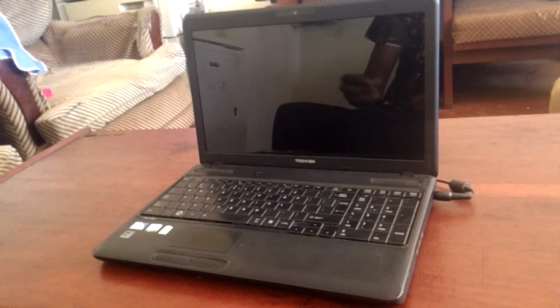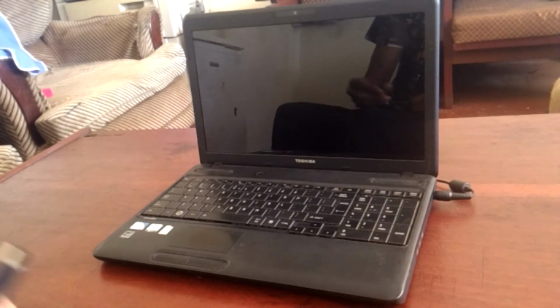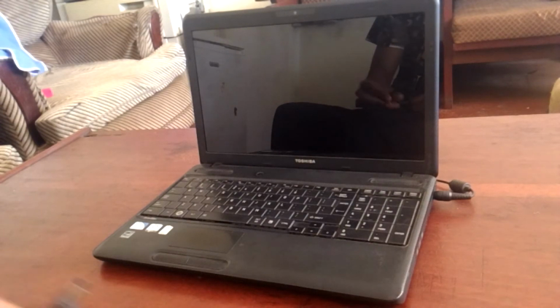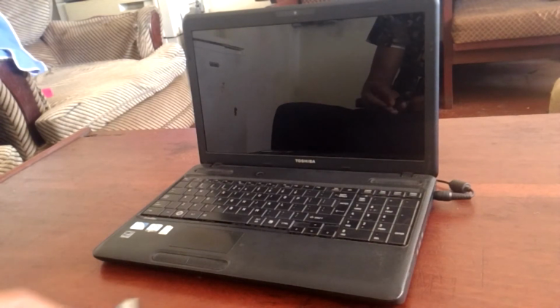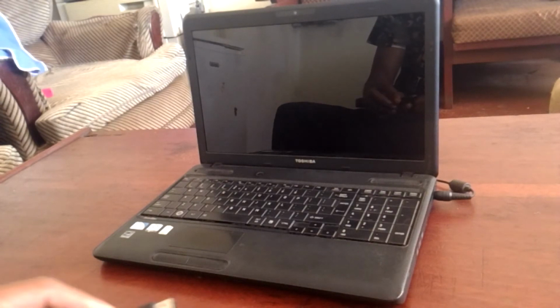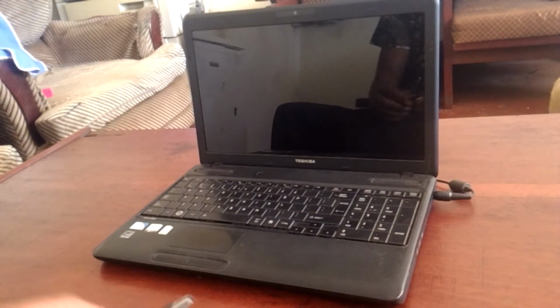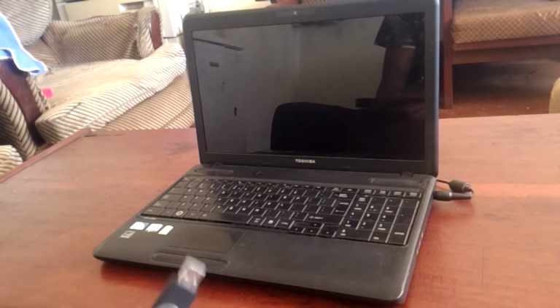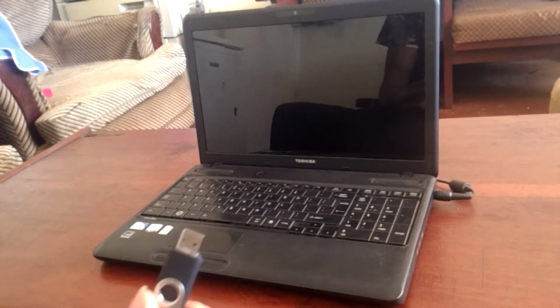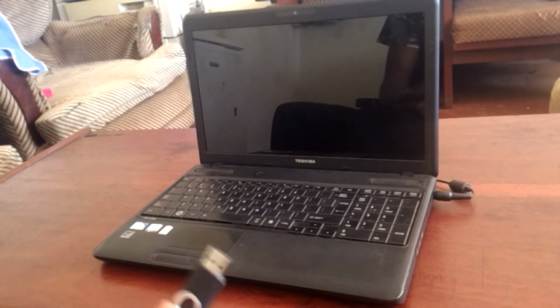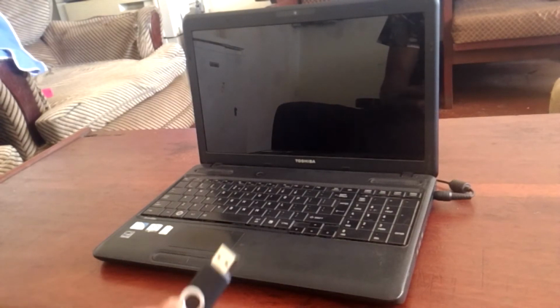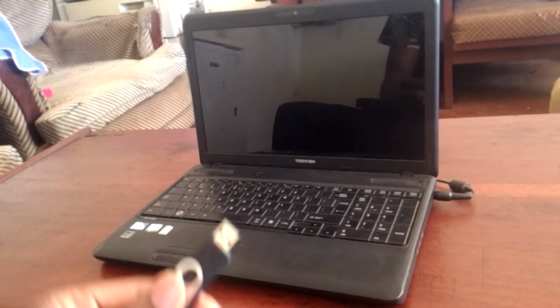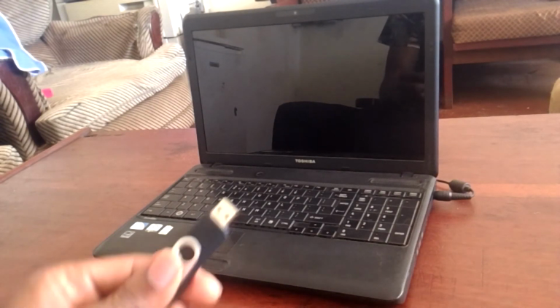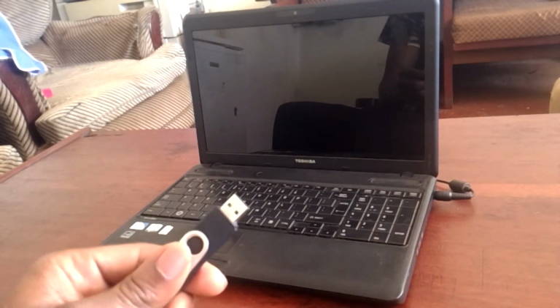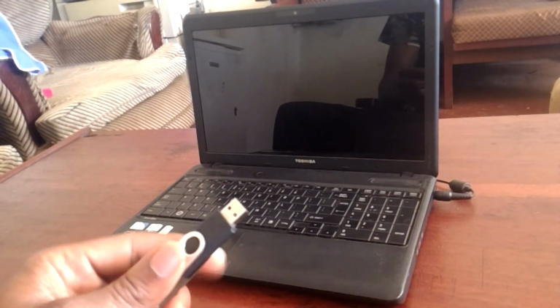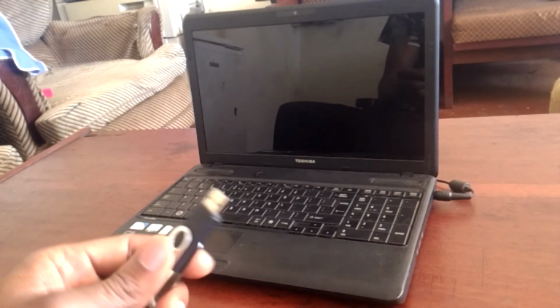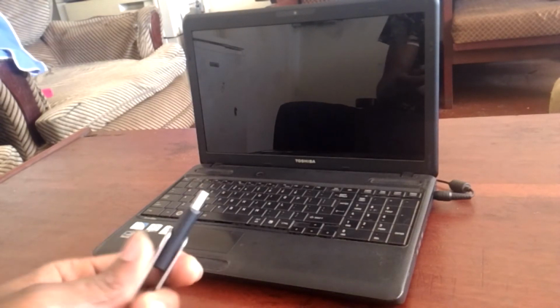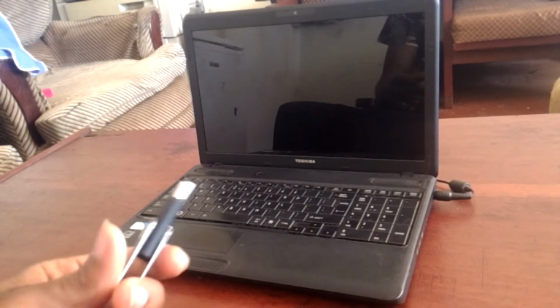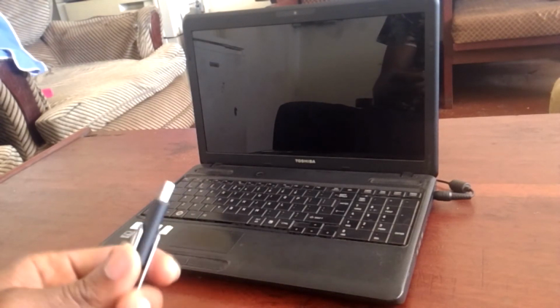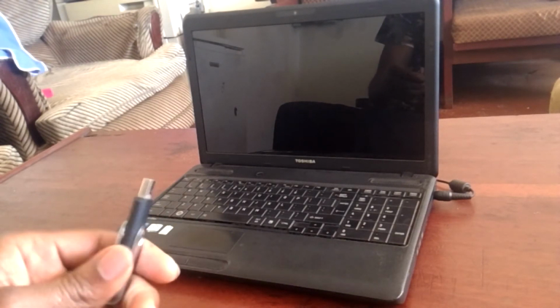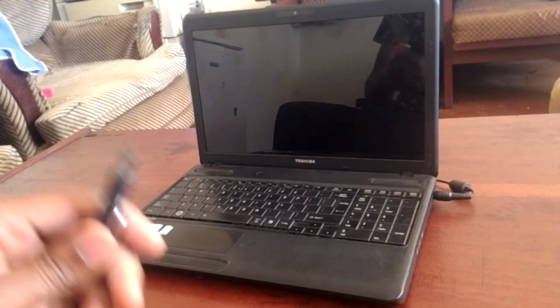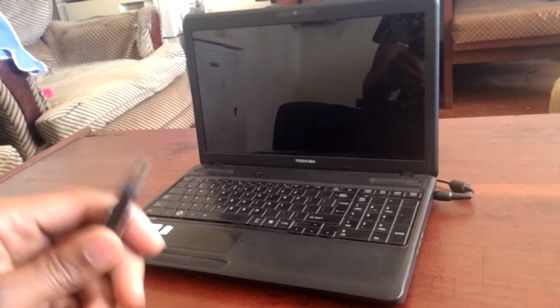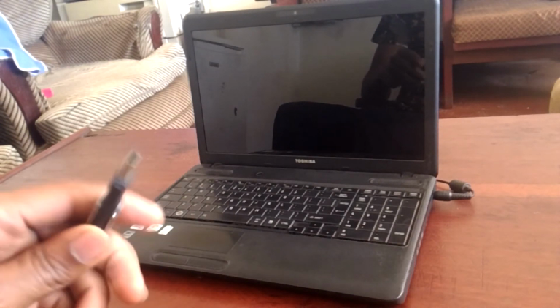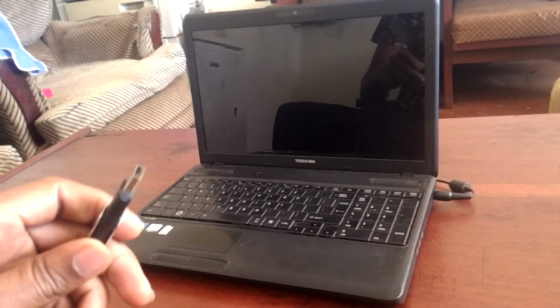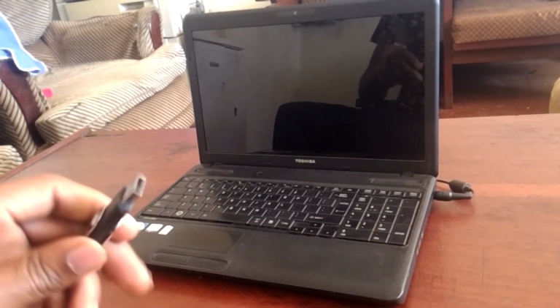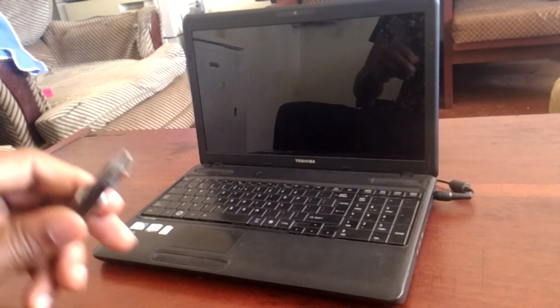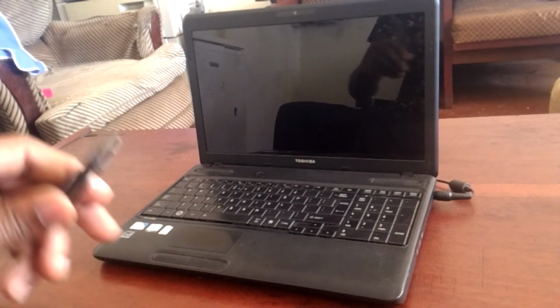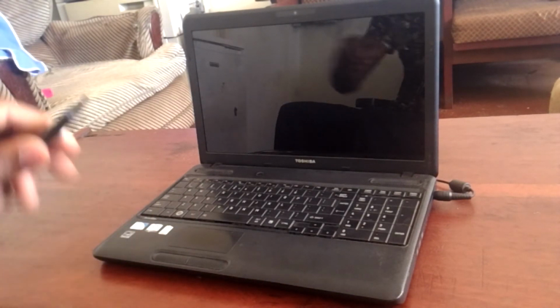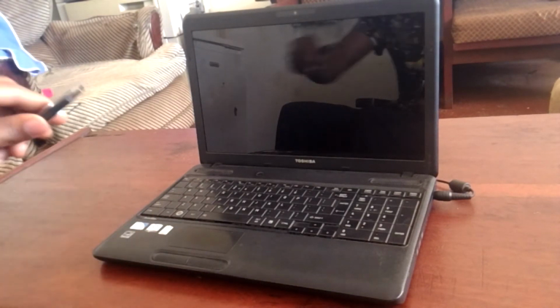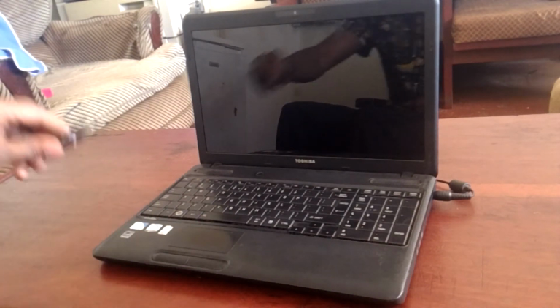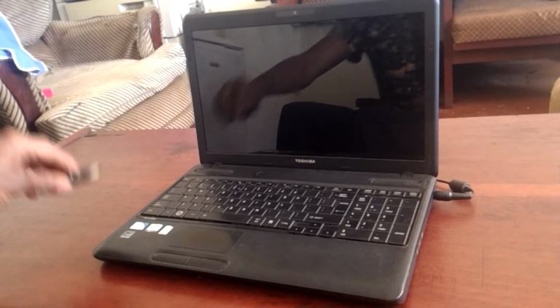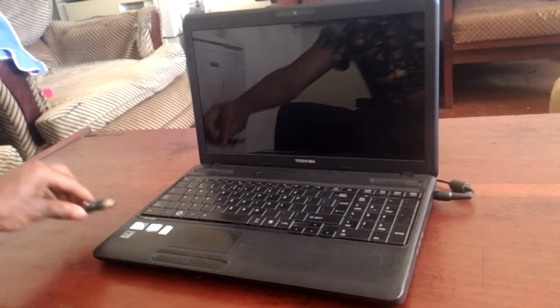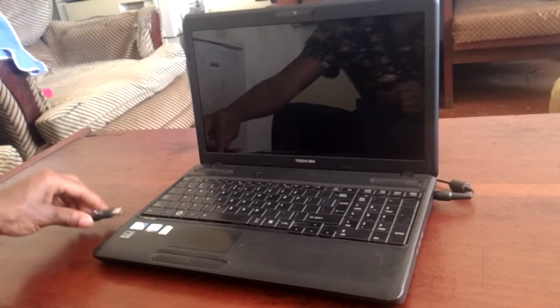Hello YouTube, this is Johnny. In this video I'm going to quickly show you how to USB boot your Toshiba laptop.